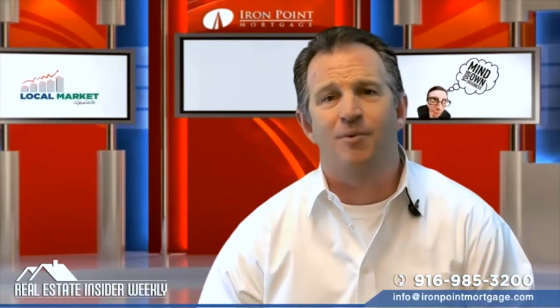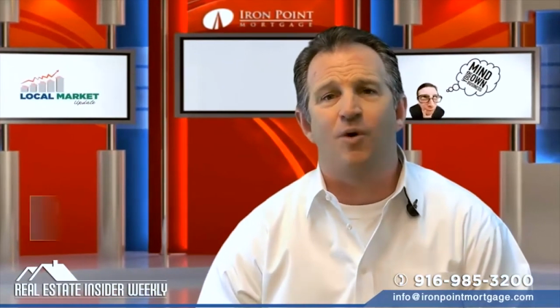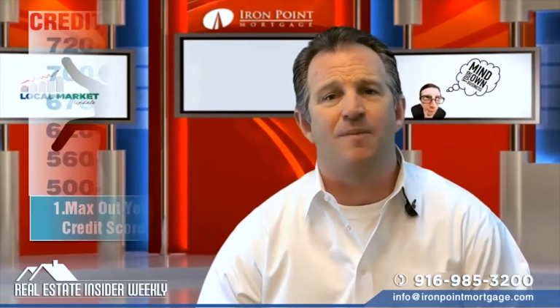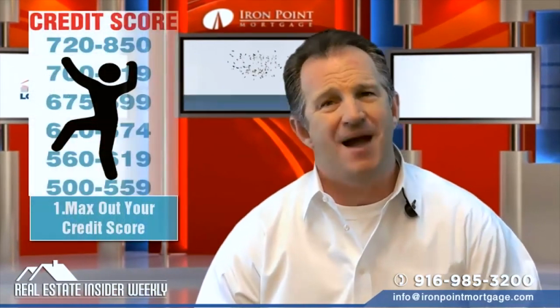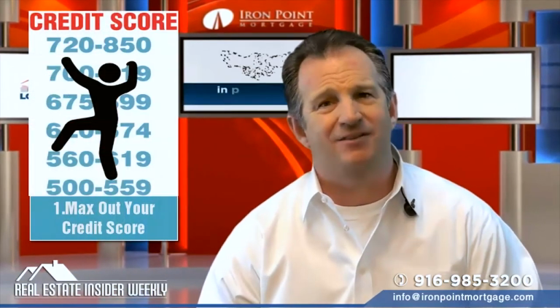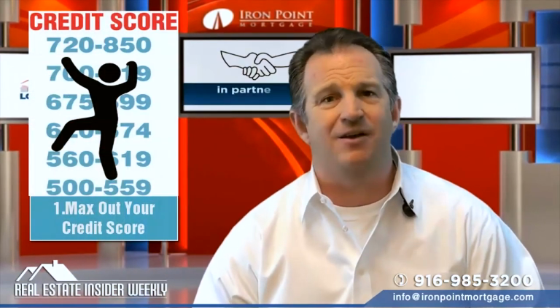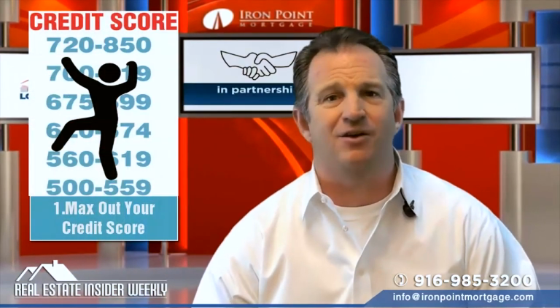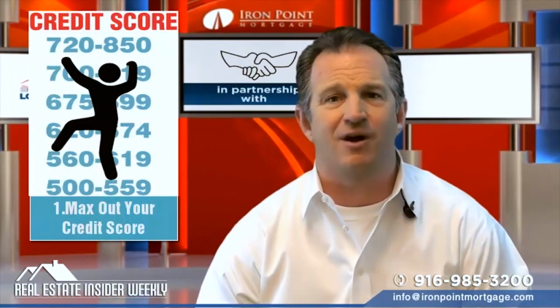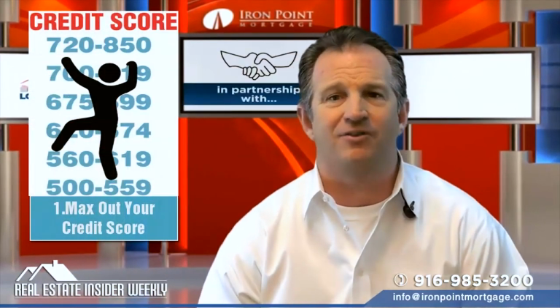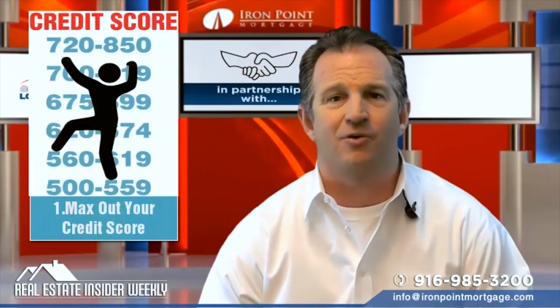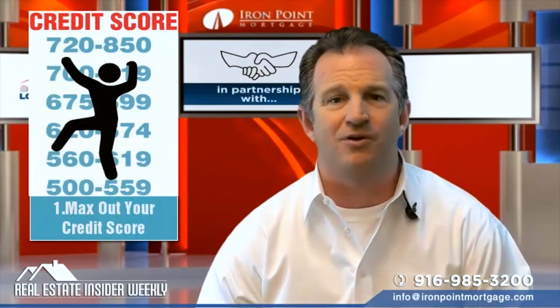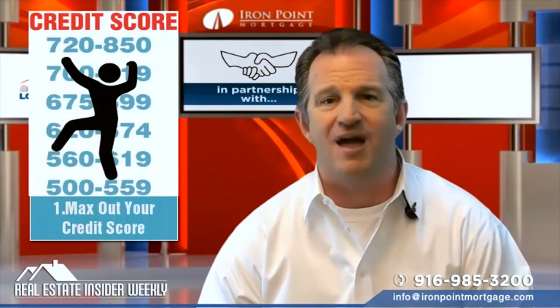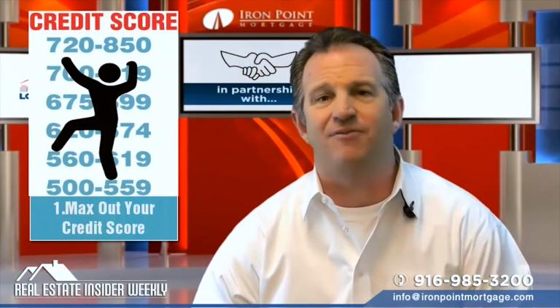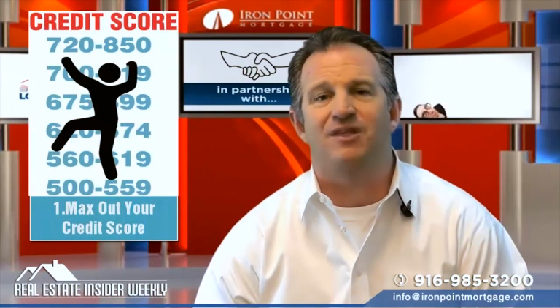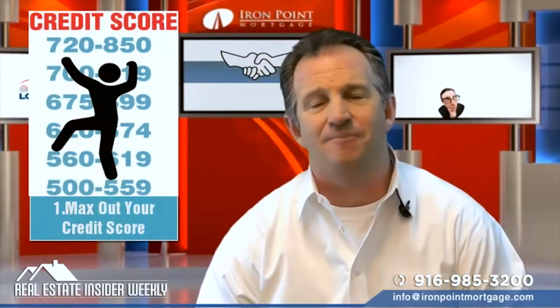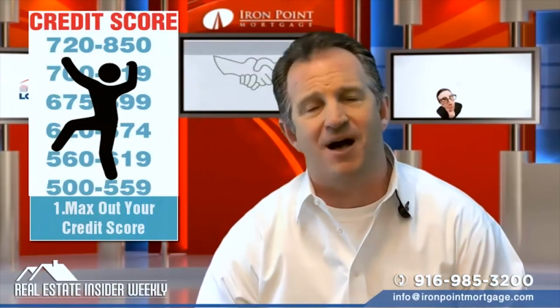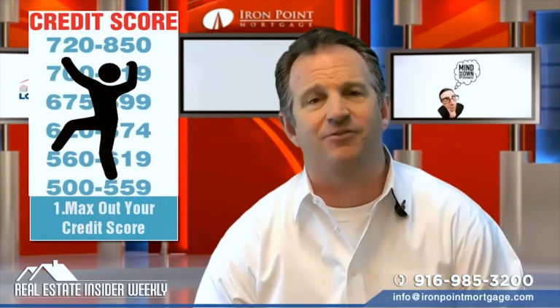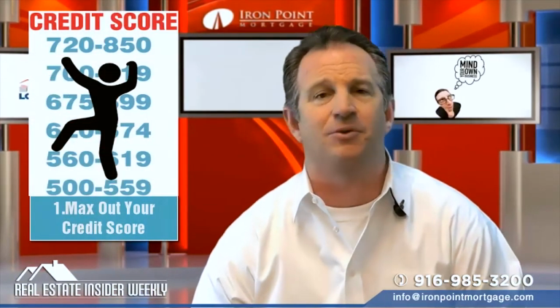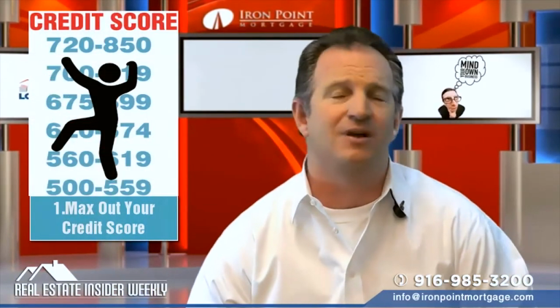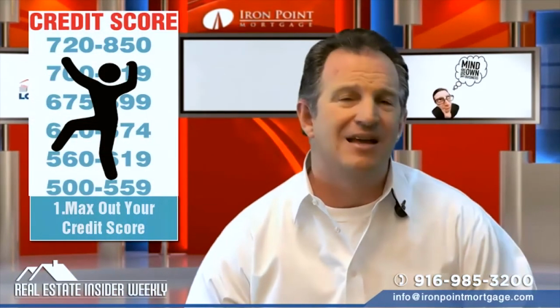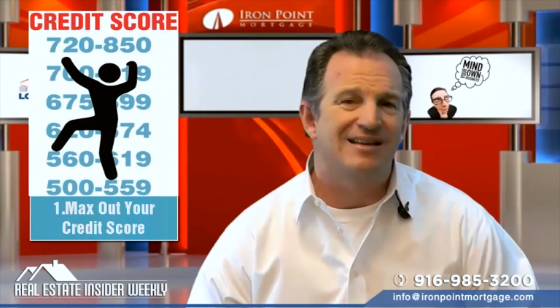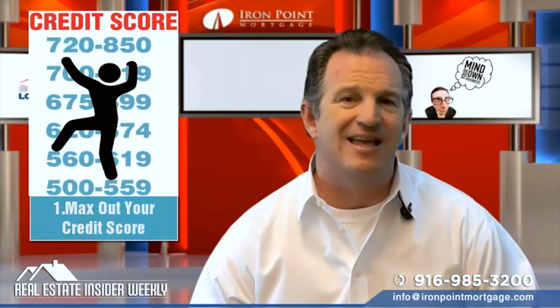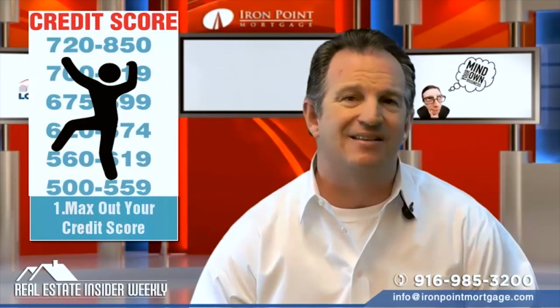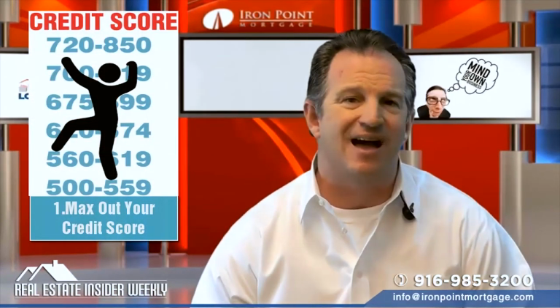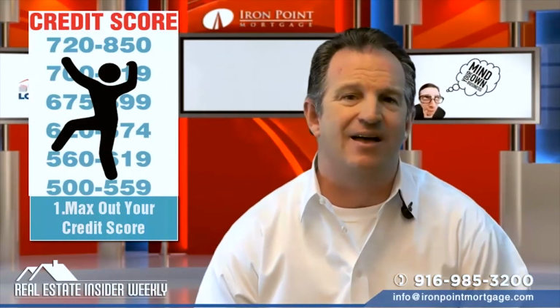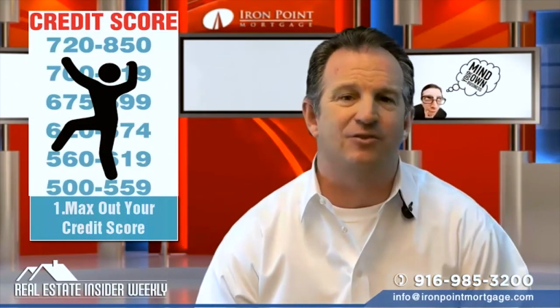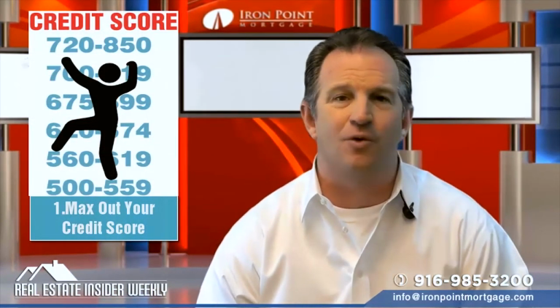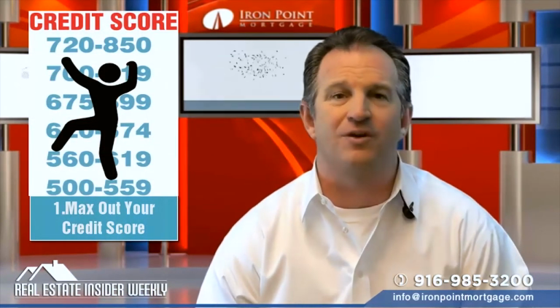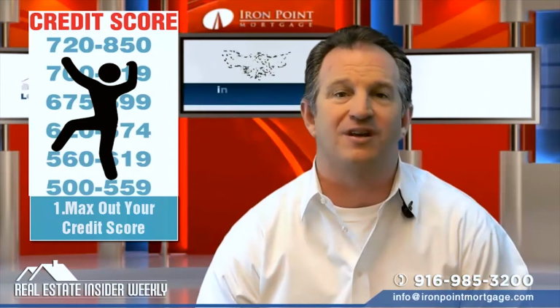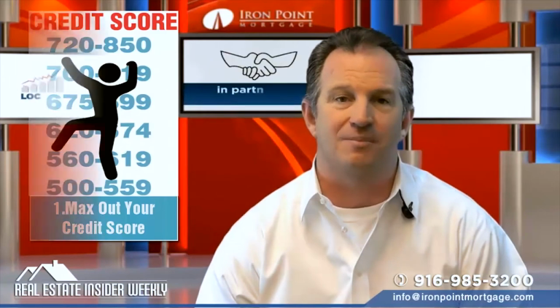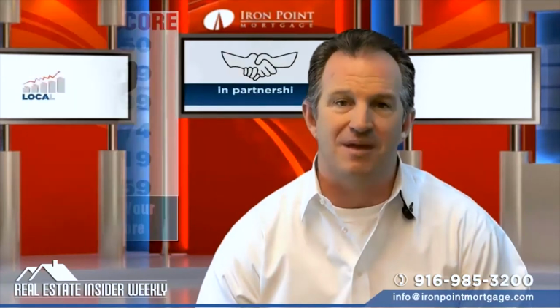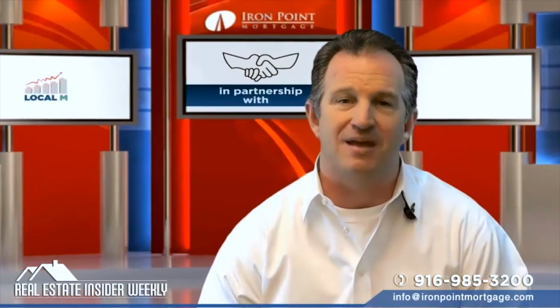Number one: max out your credit score. Do everything possible to get as high a score as it can be.